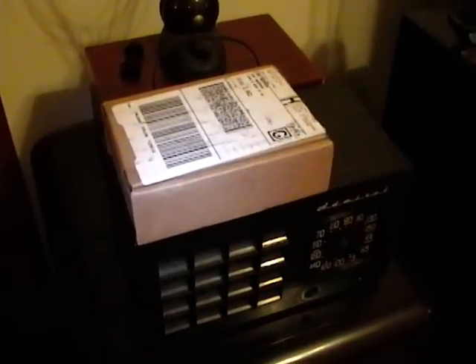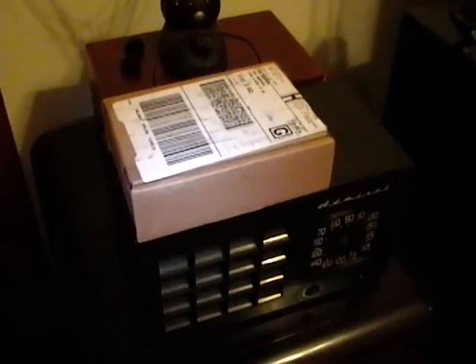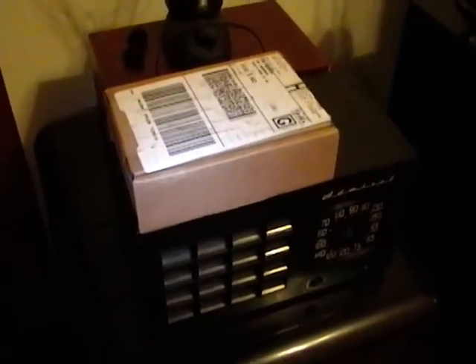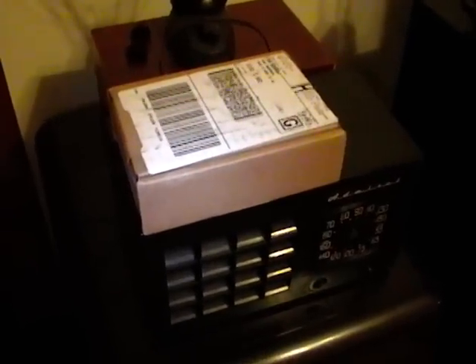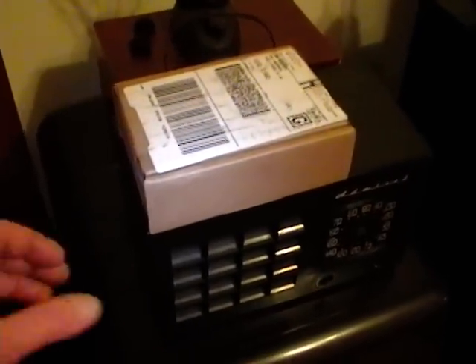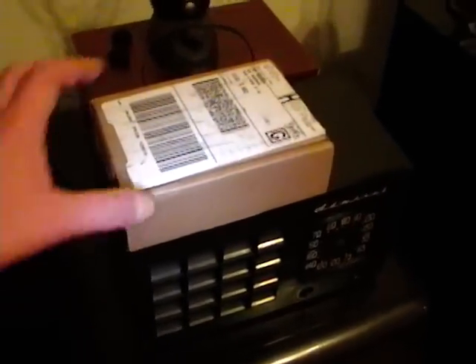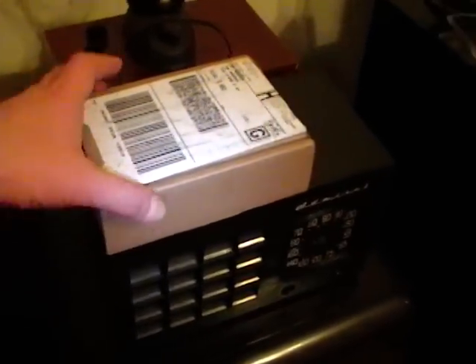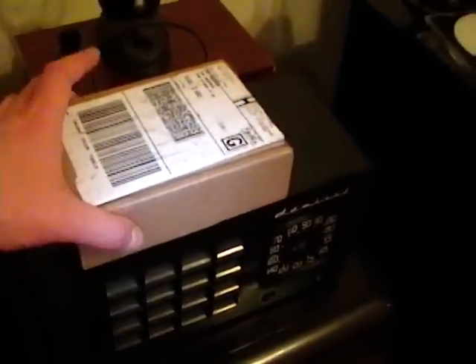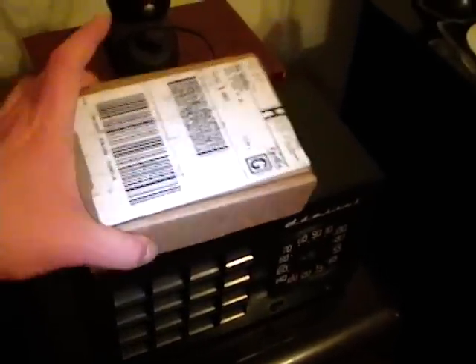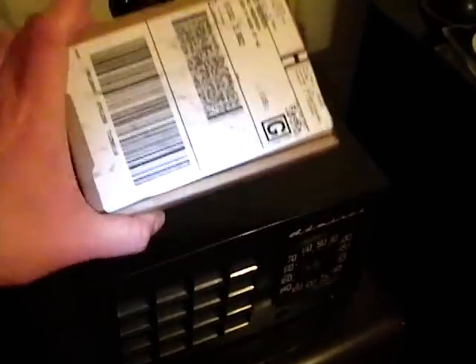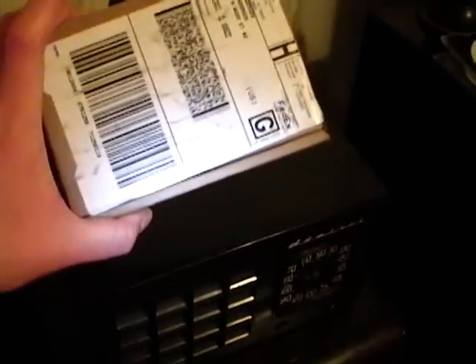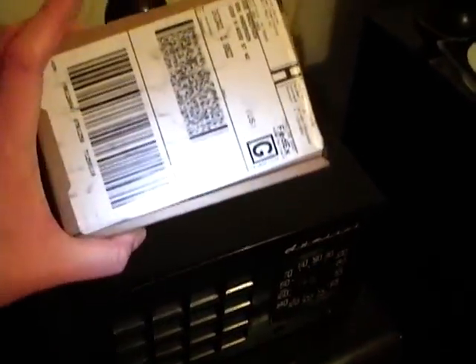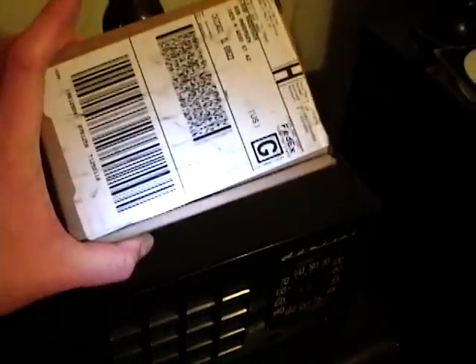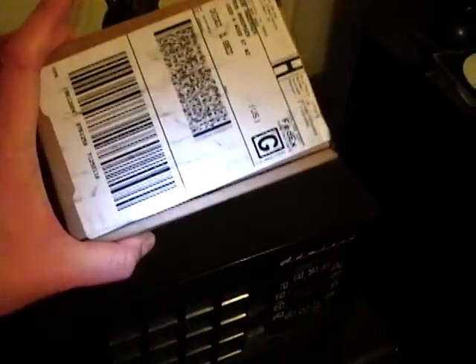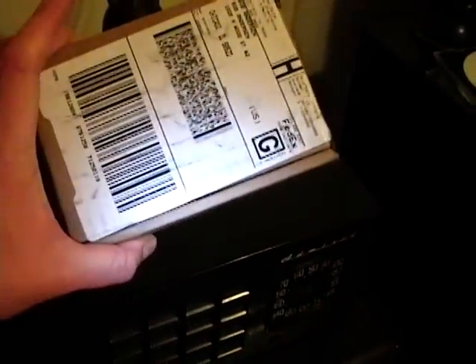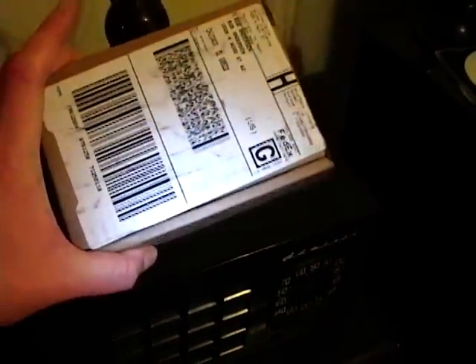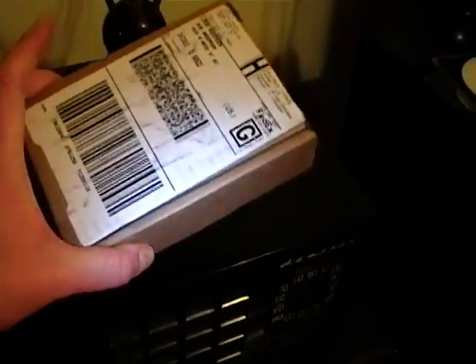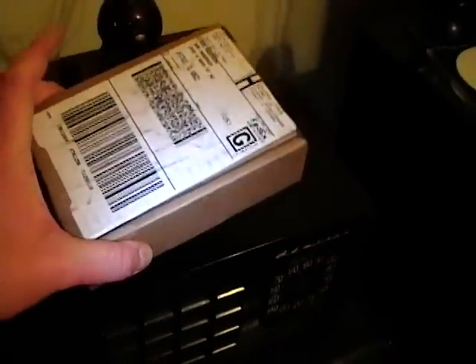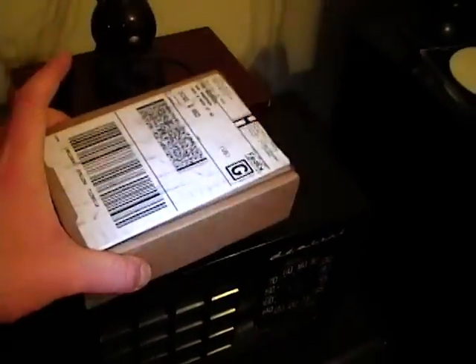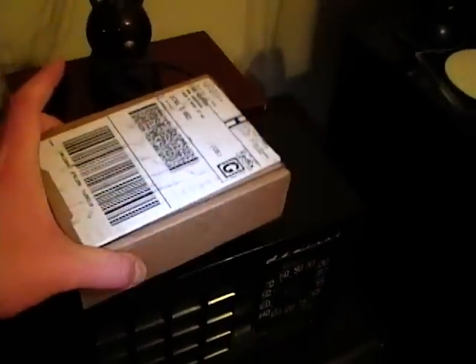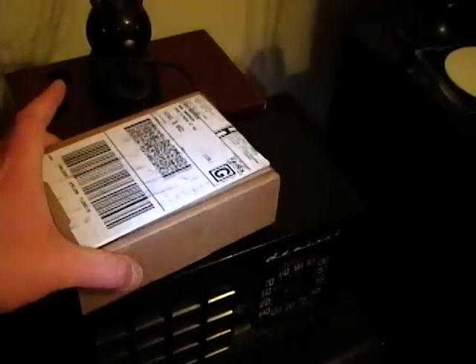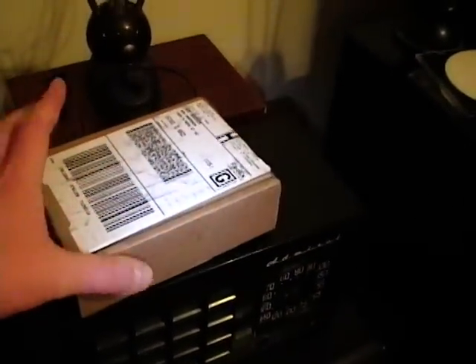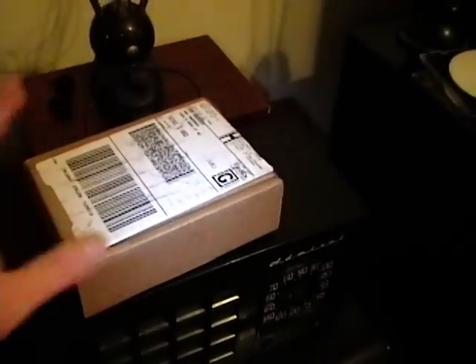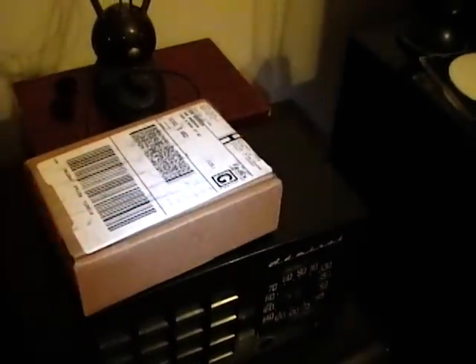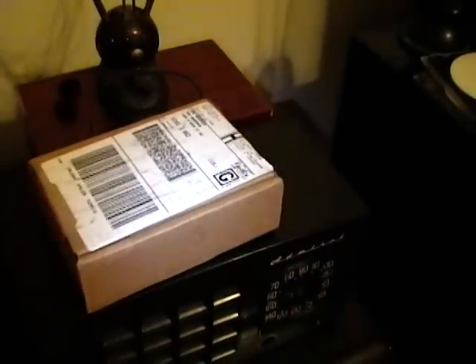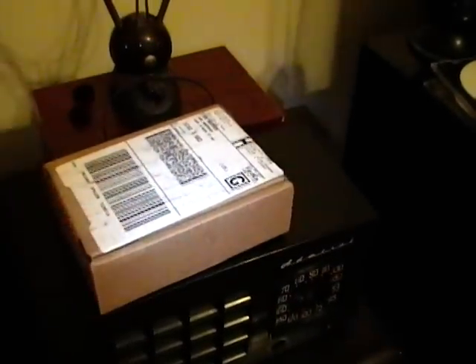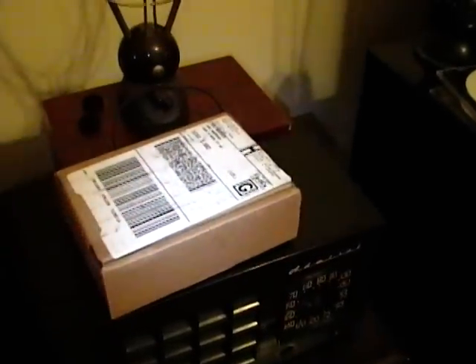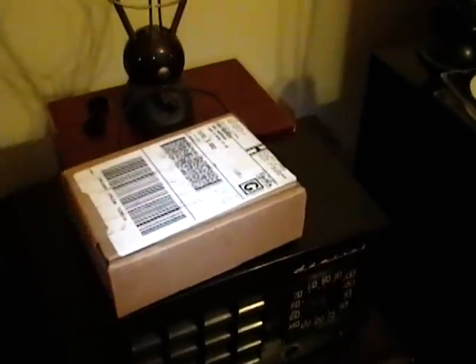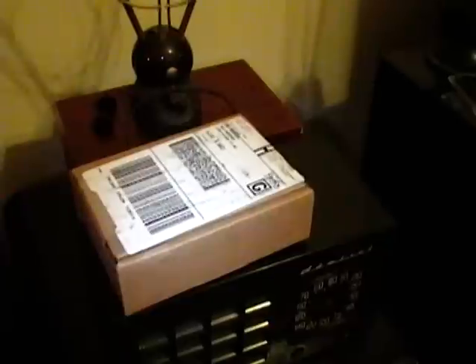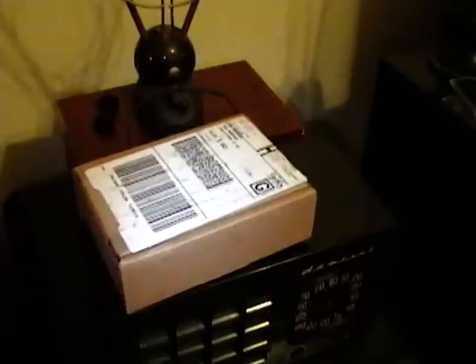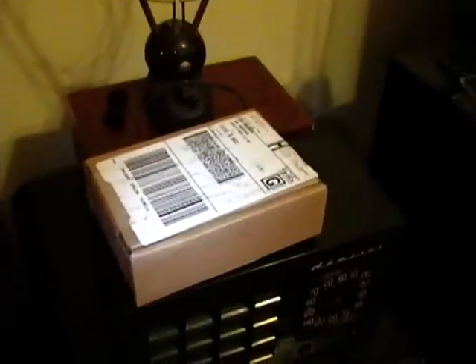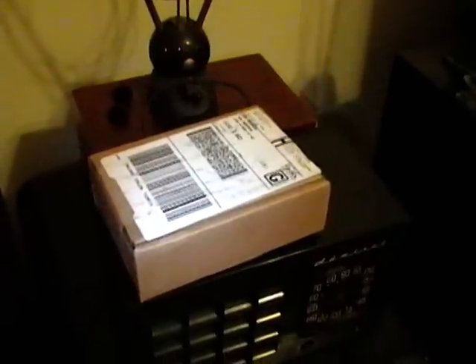Hey guys, good news. The part showed up for the Admiral Radio today. But before I get into that, I've got some other stuff I want to show you.